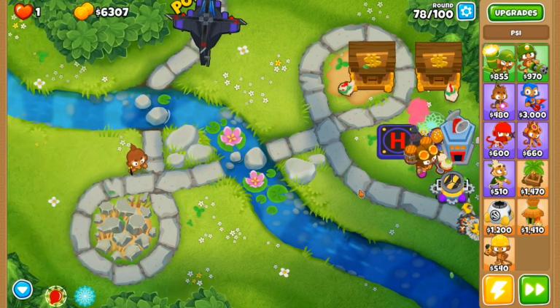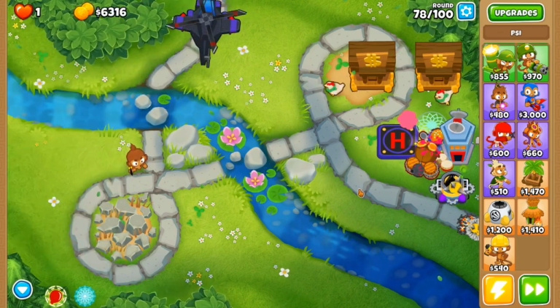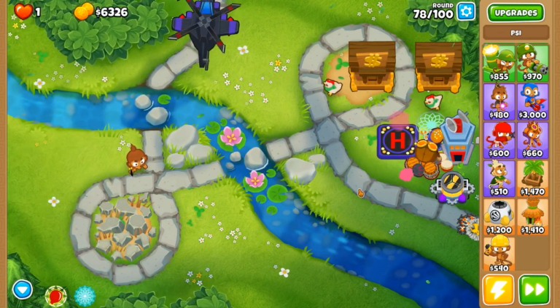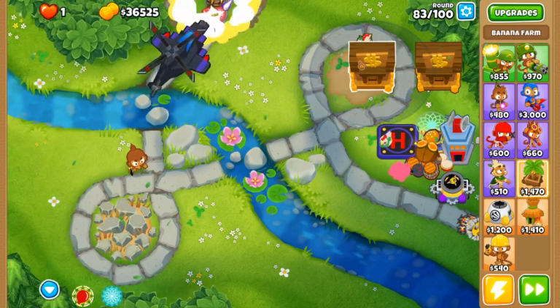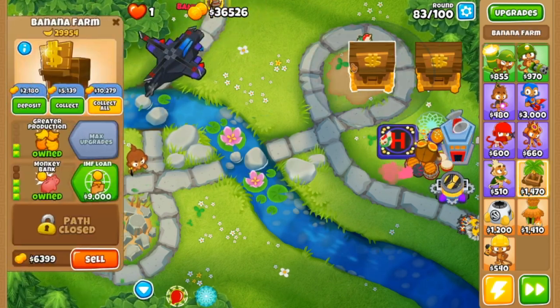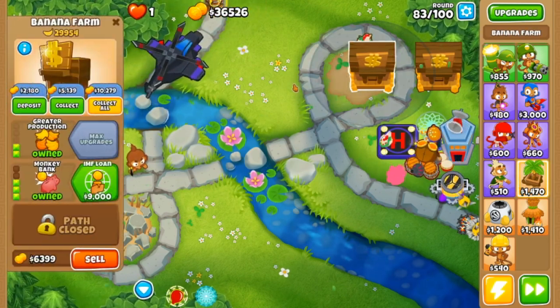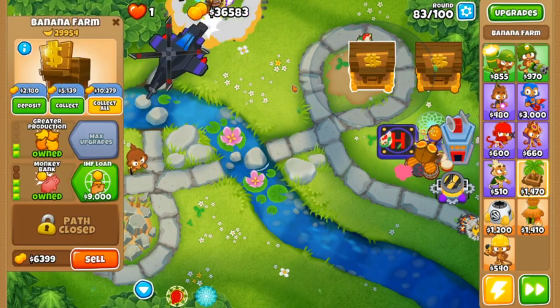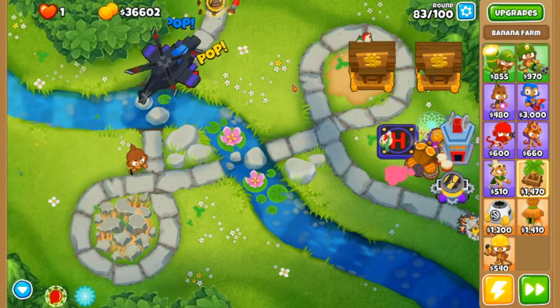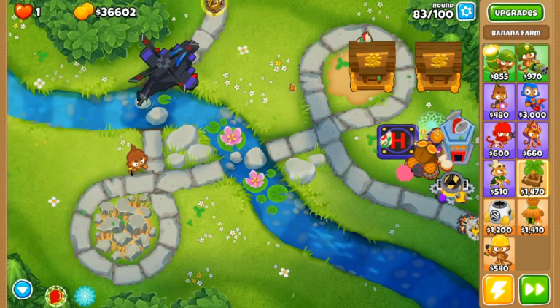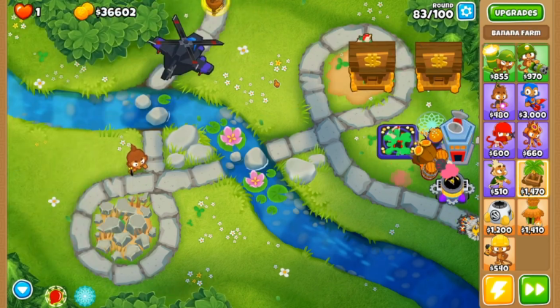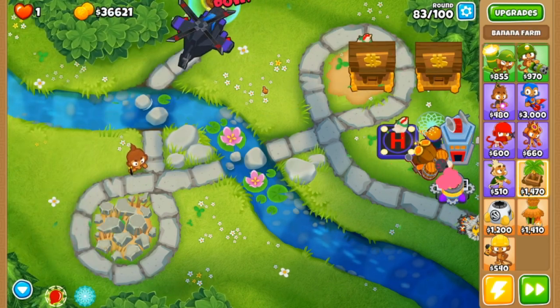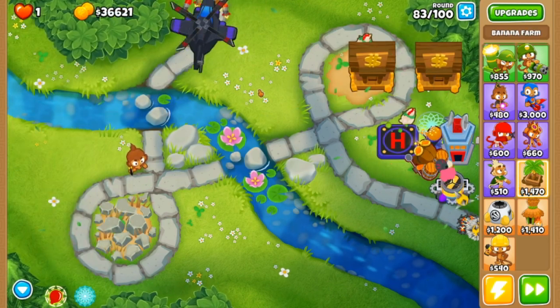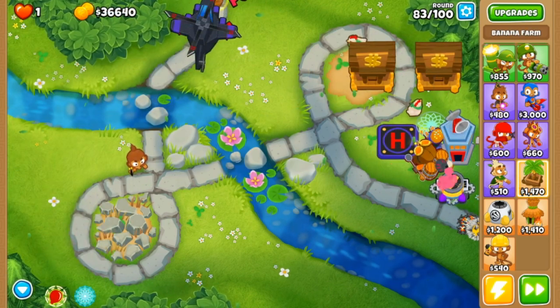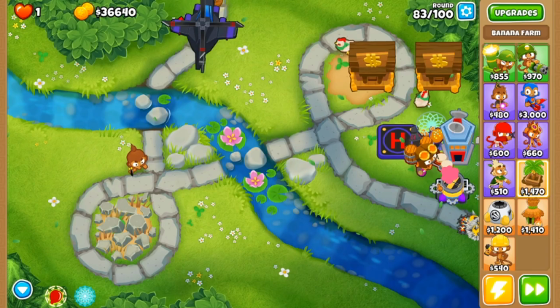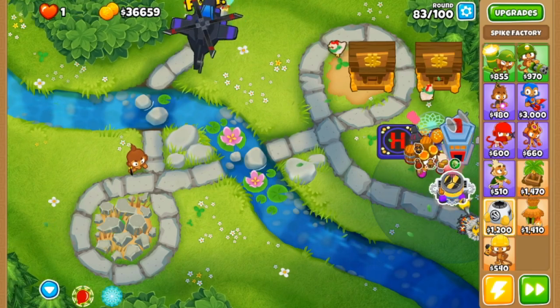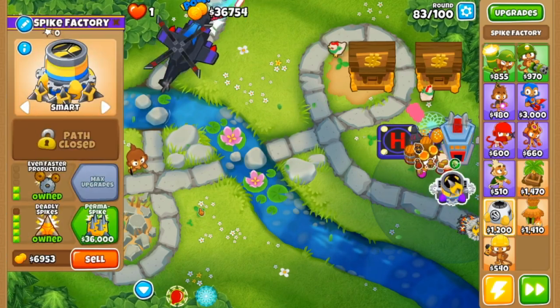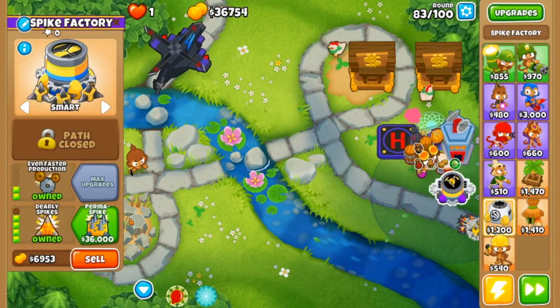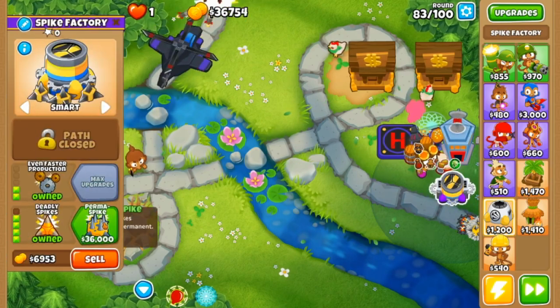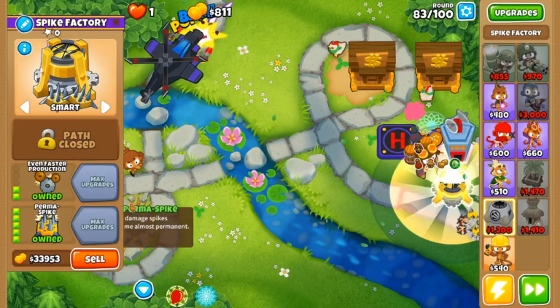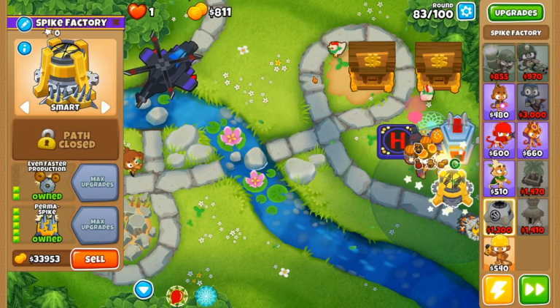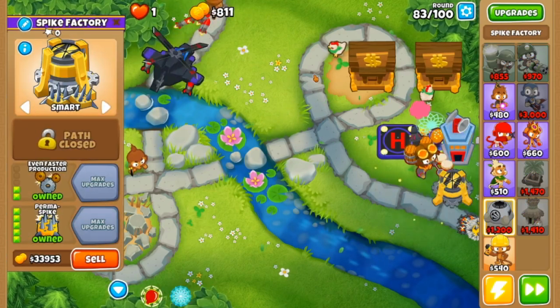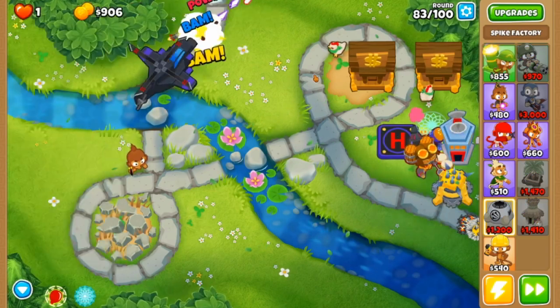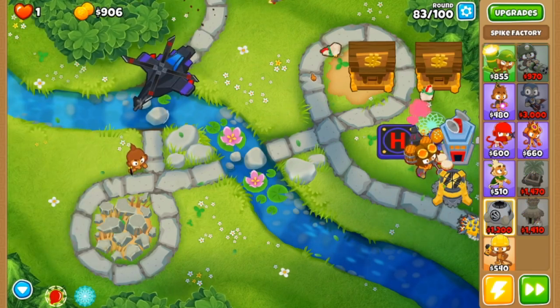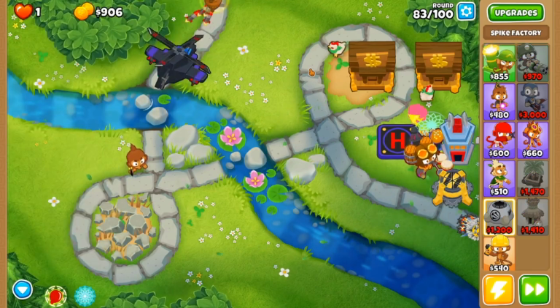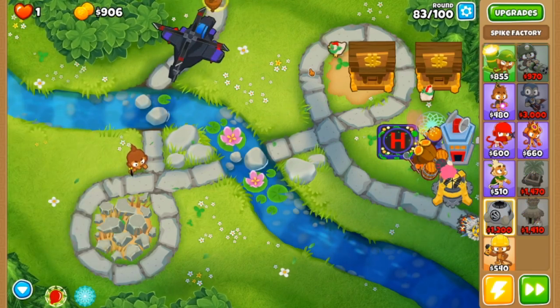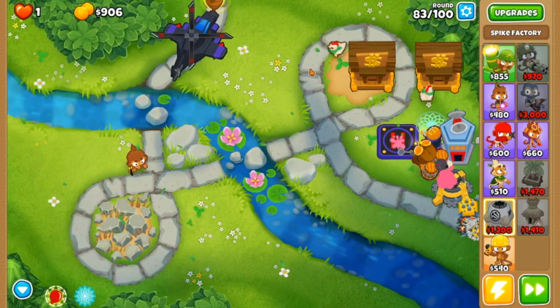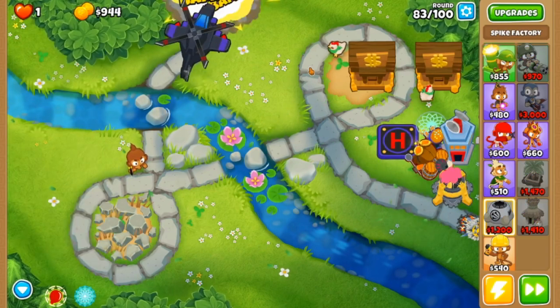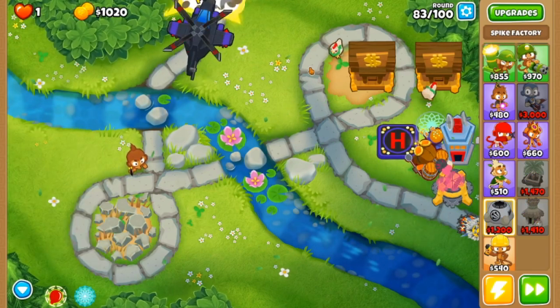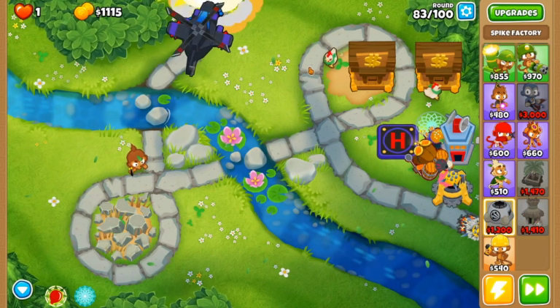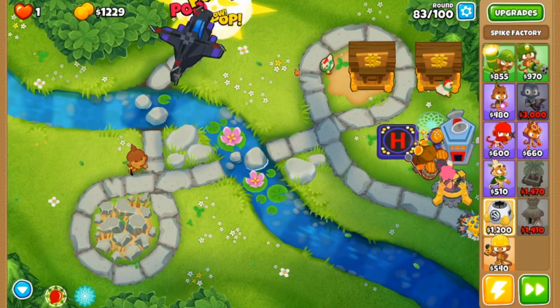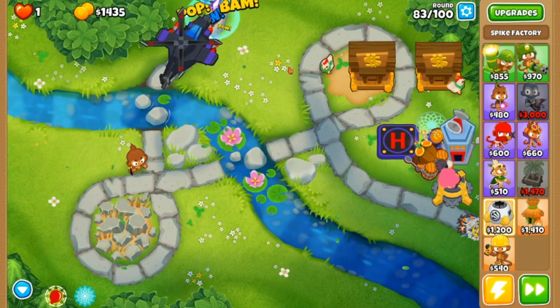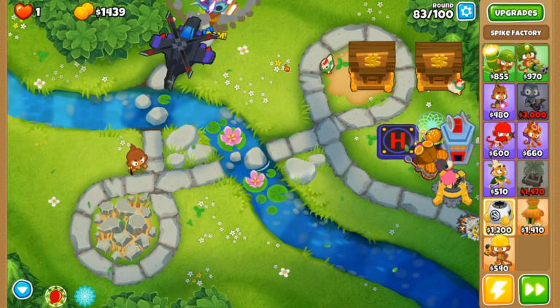Then, to take advantage of Sai's global range and slow attack speed, I like to get a Perma-Spike at the end of the track. This will handle anything that sneaks through later.